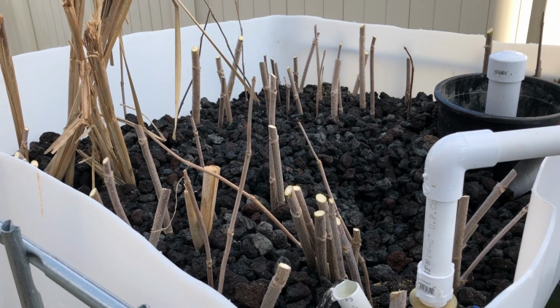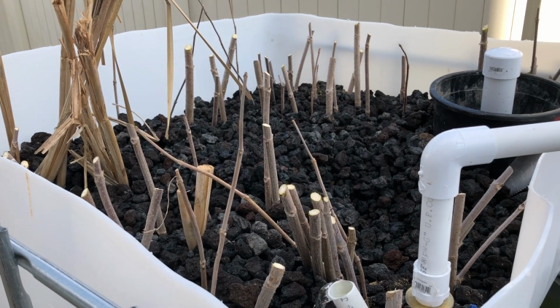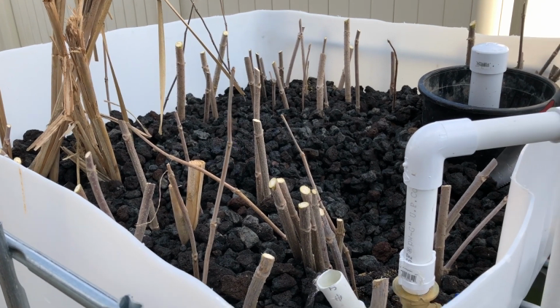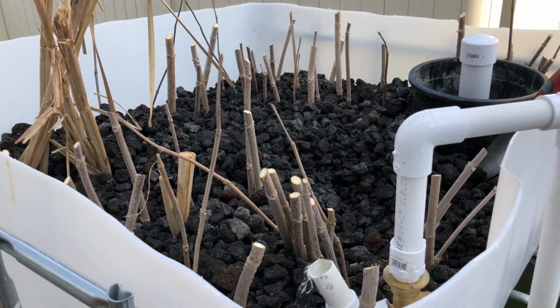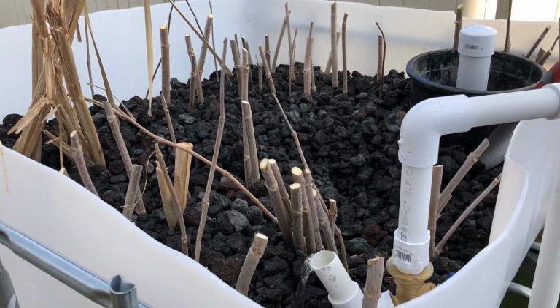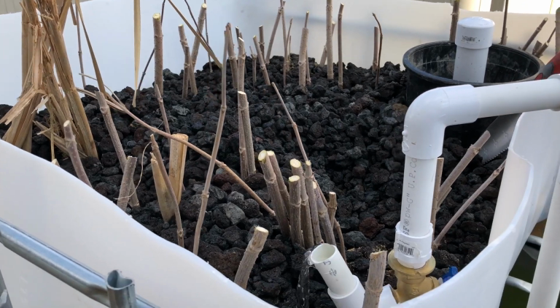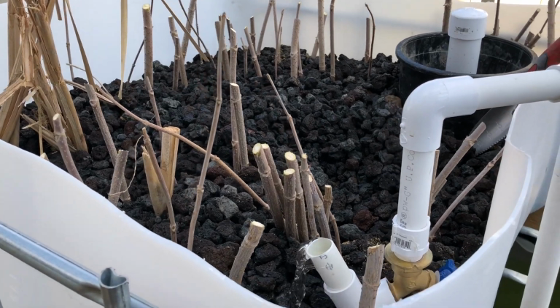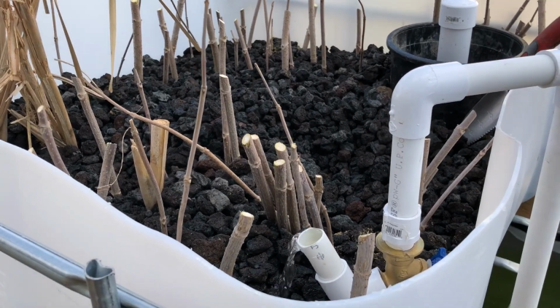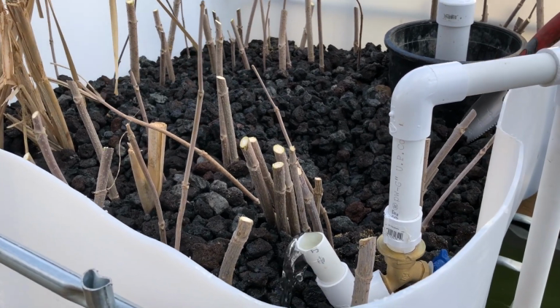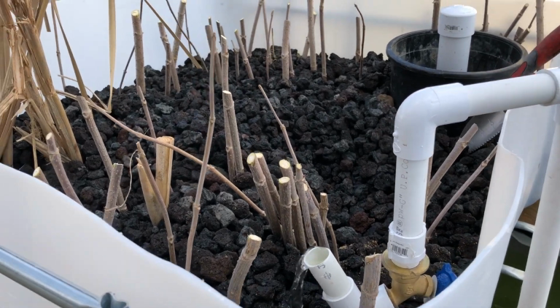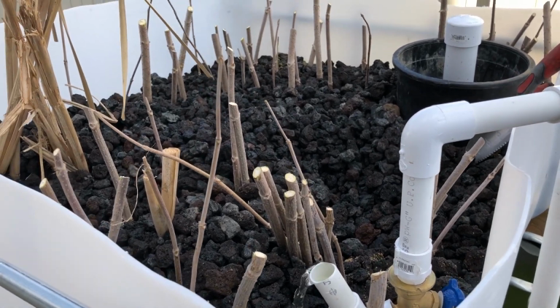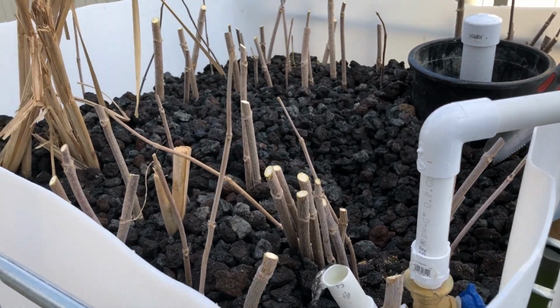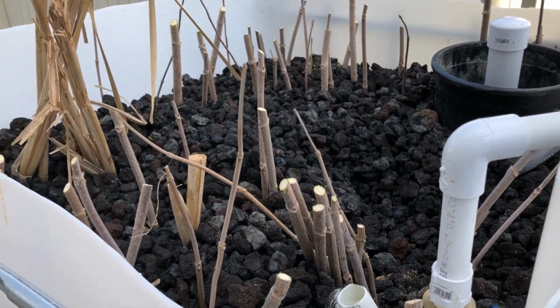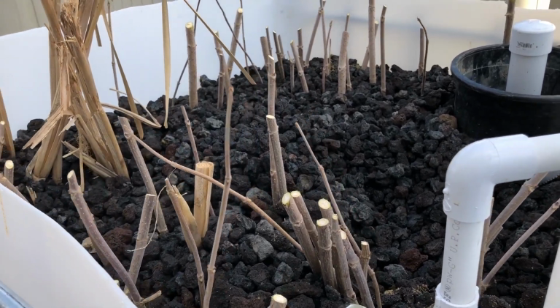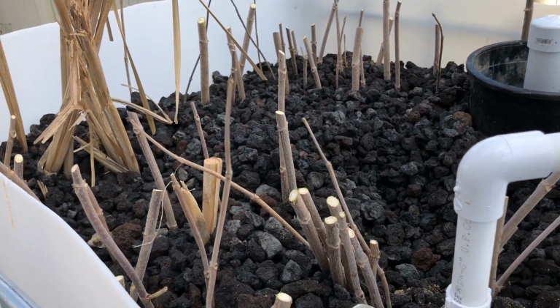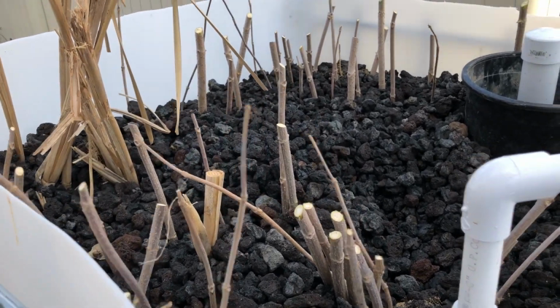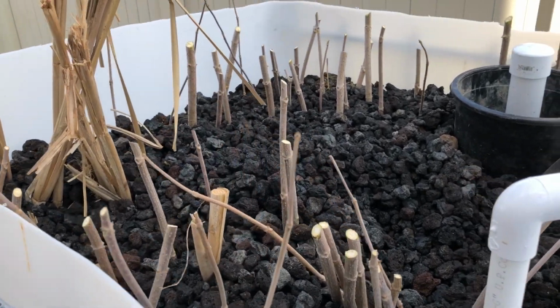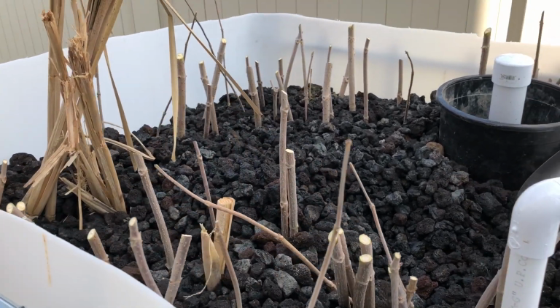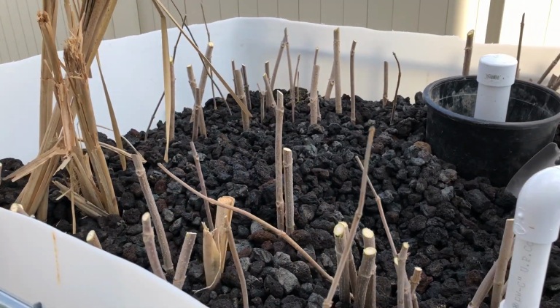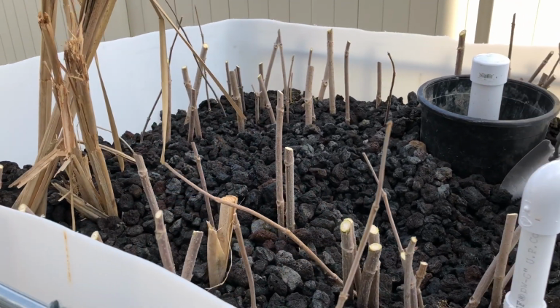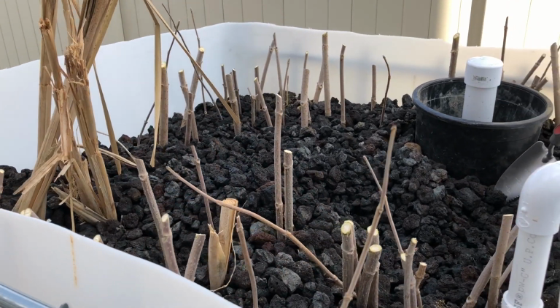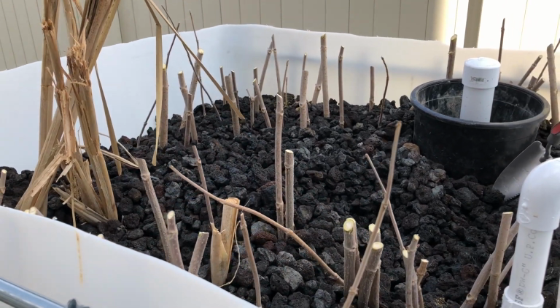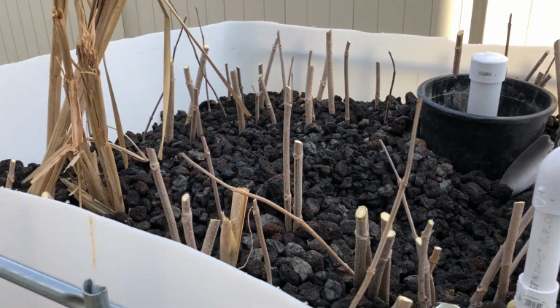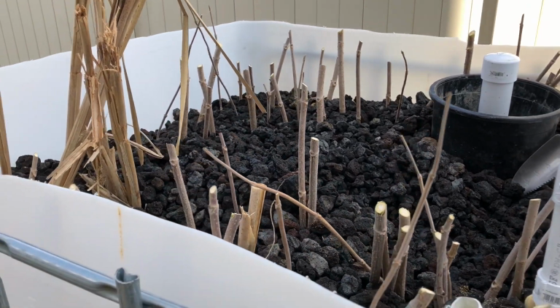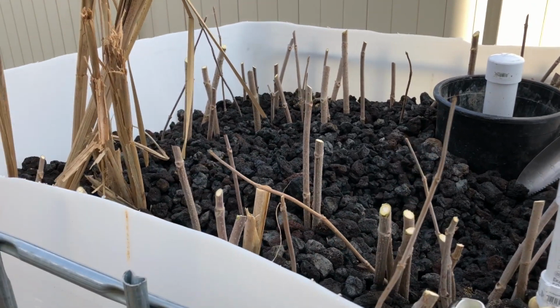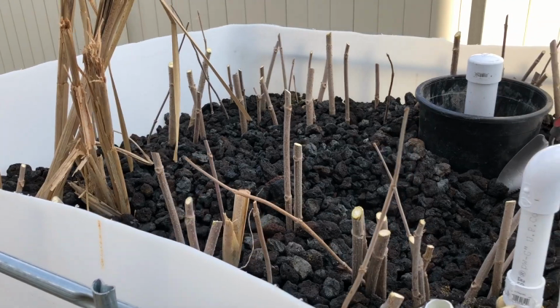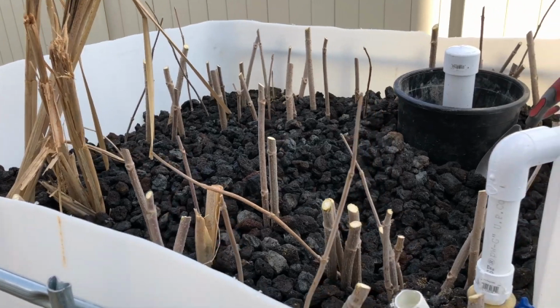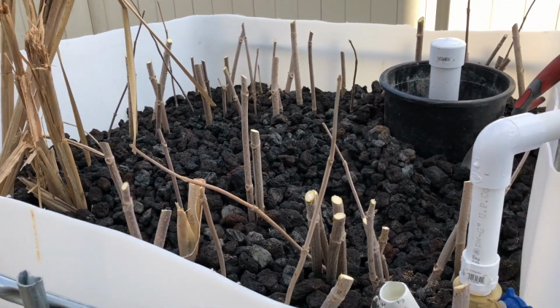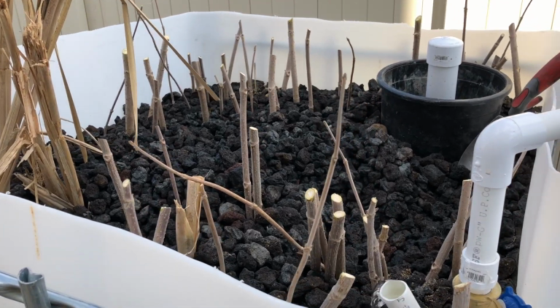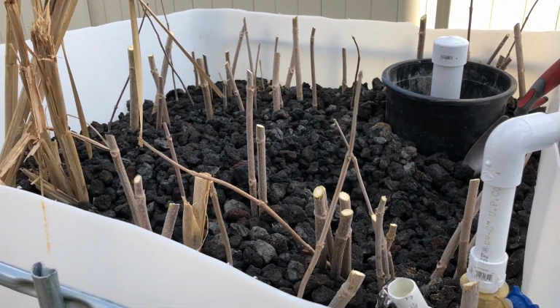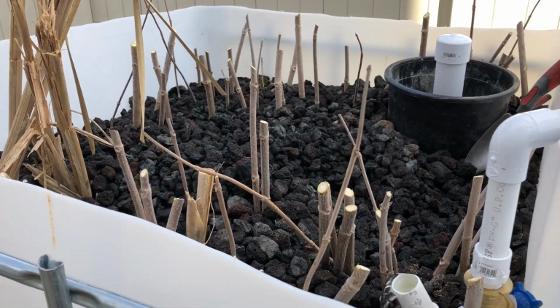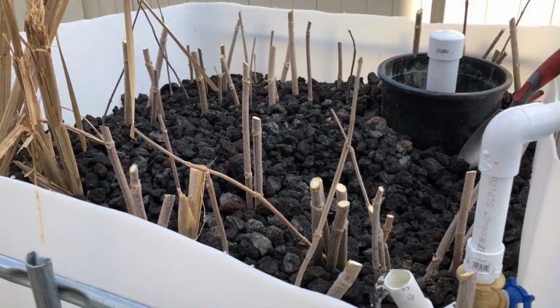Hey everyone, this is Jesse with Idaho Homesteading. I wanted to do a video on my aquaponic system that's all set up now.